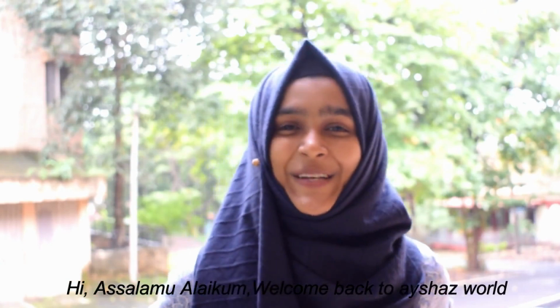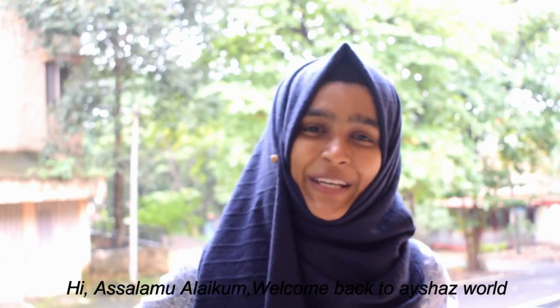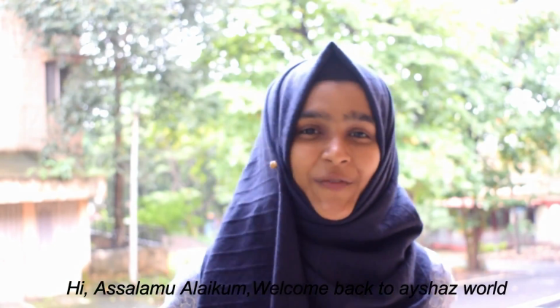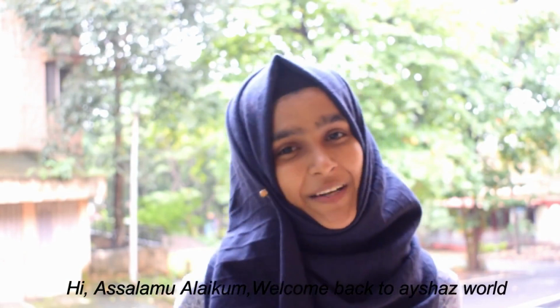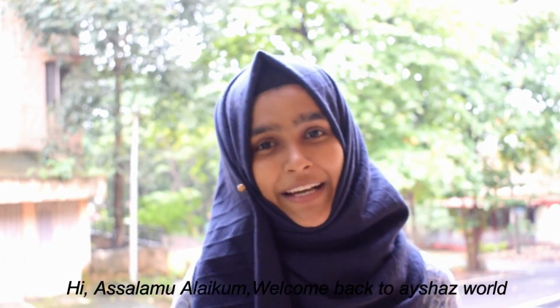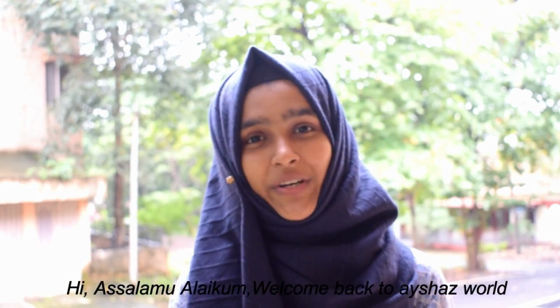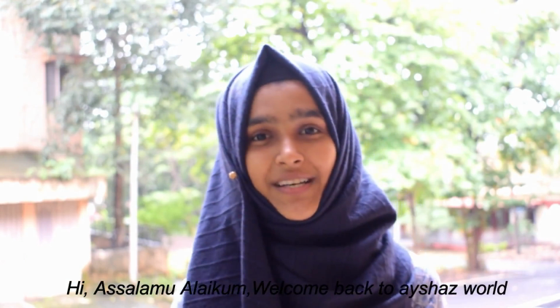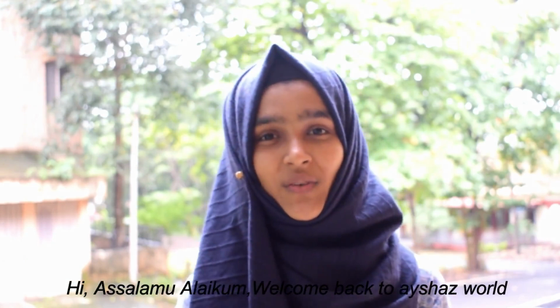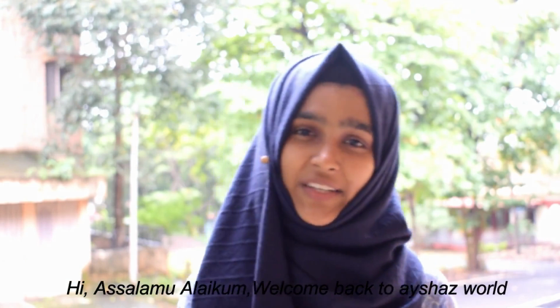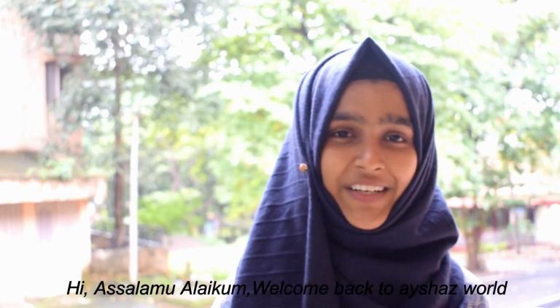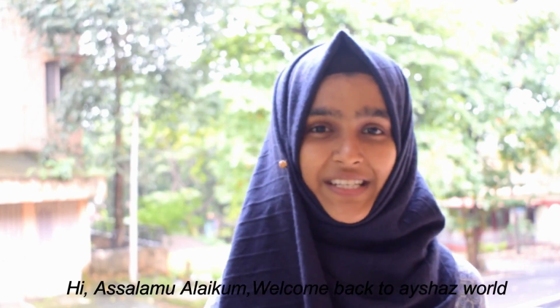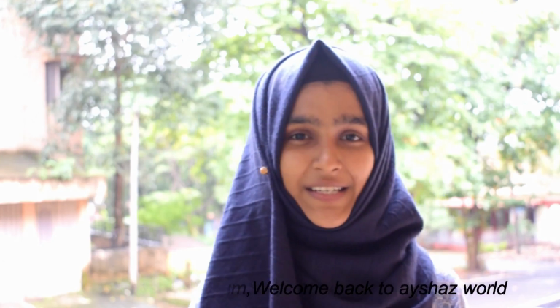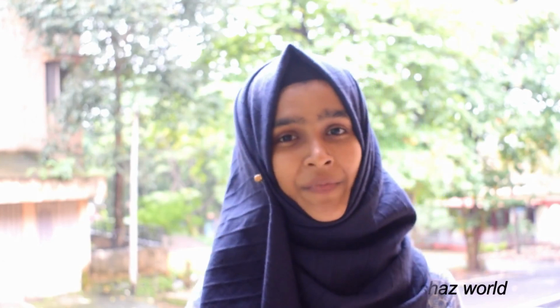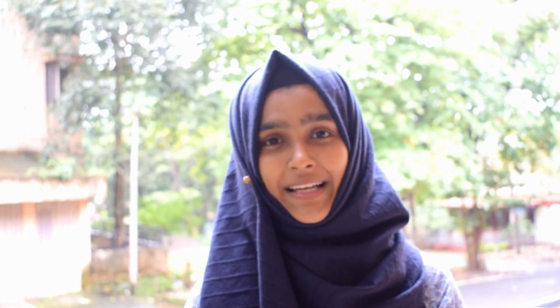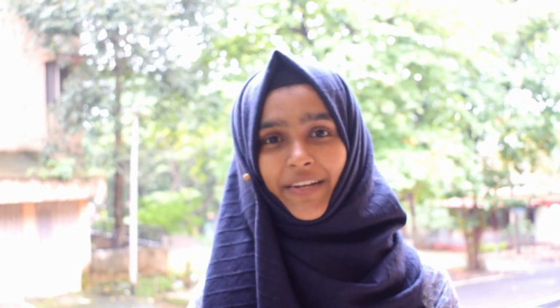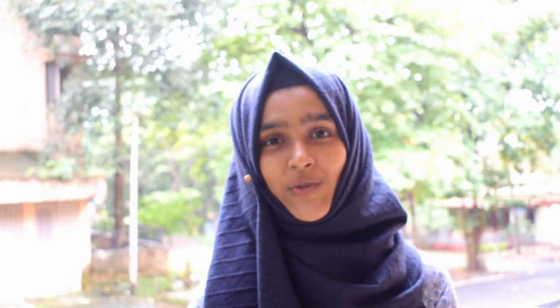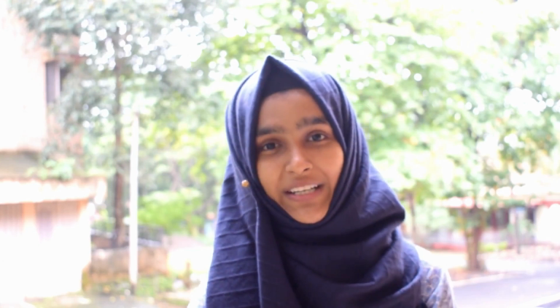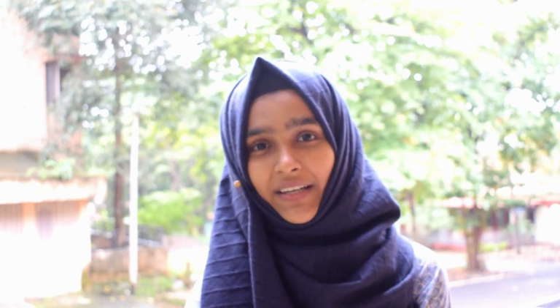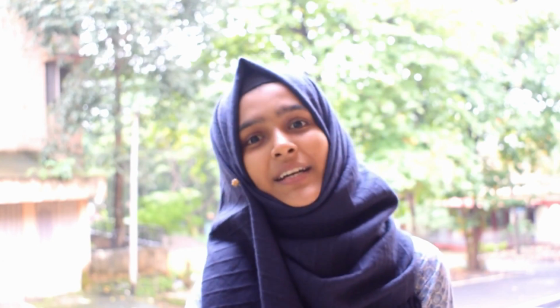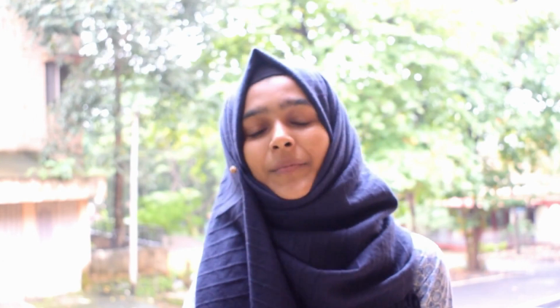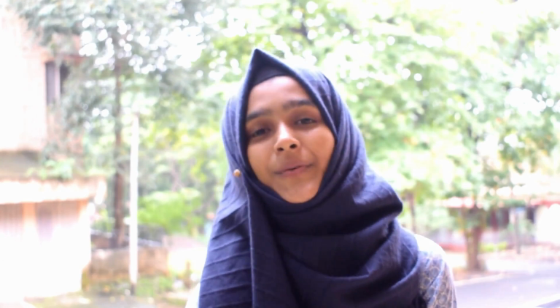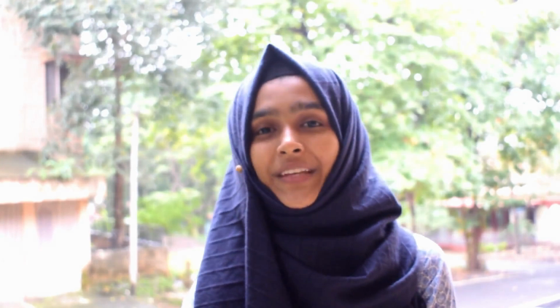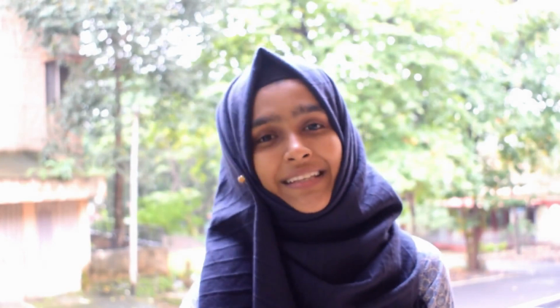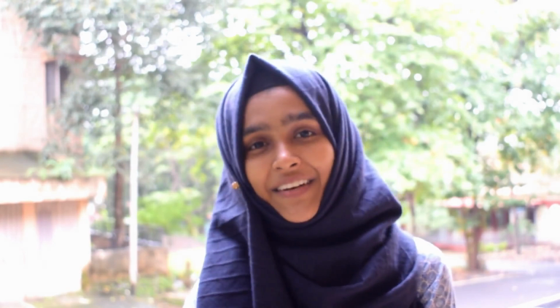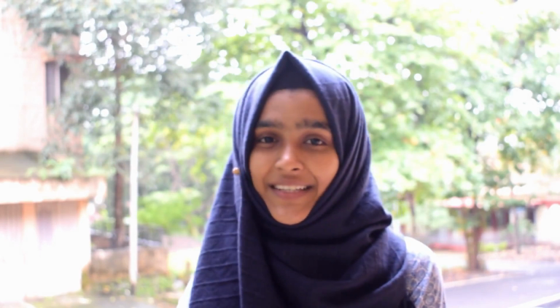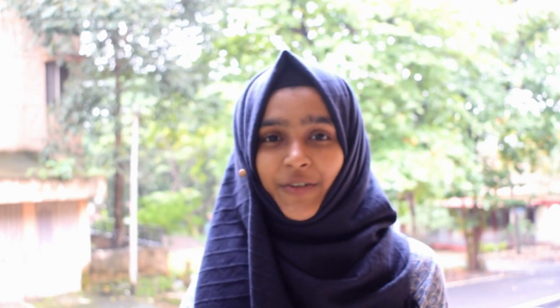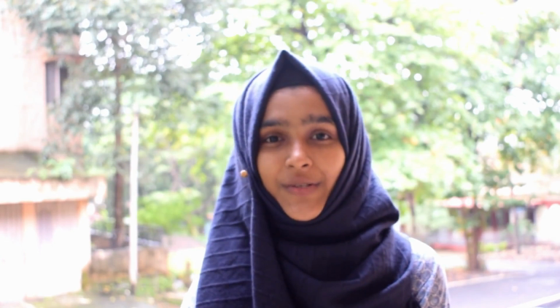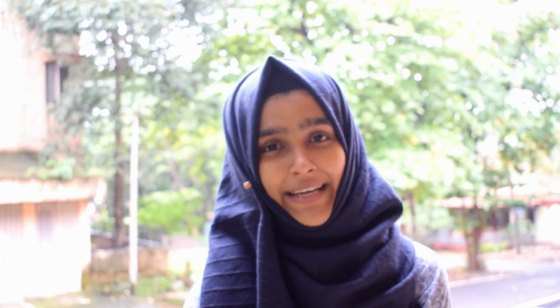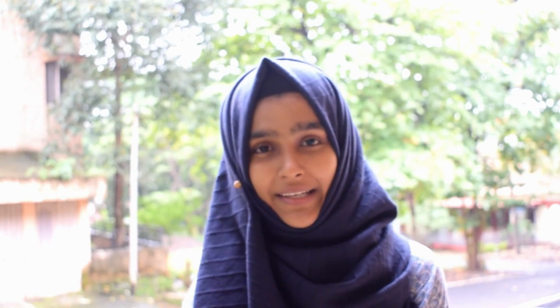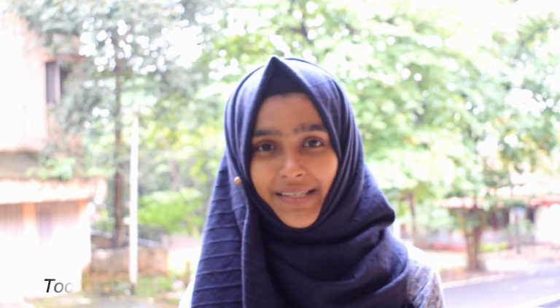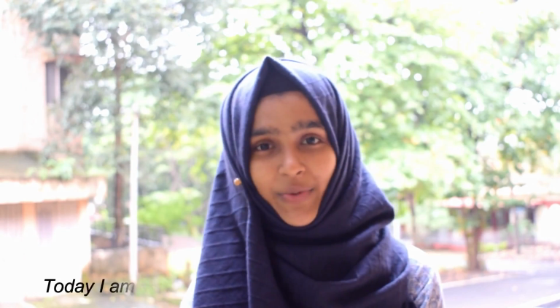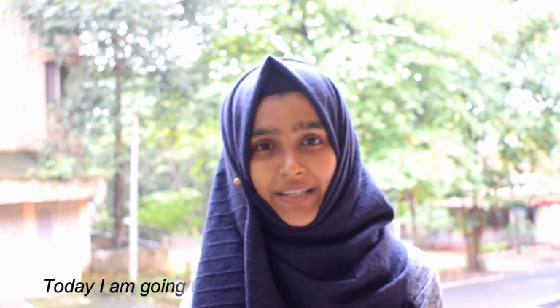Welcome back to Aisha's World. Today I'm going to be a snack.